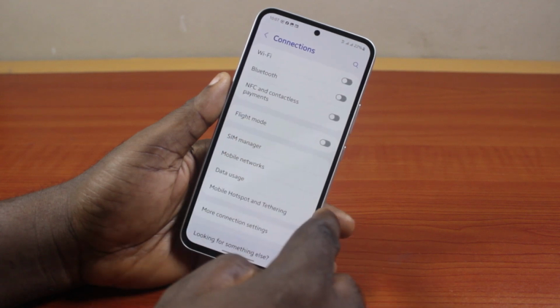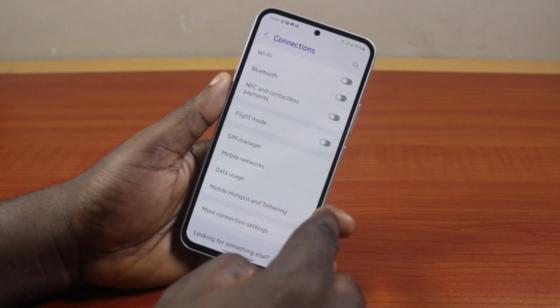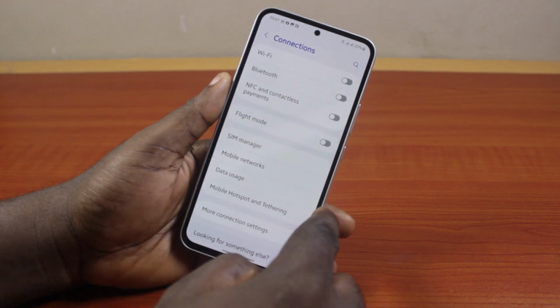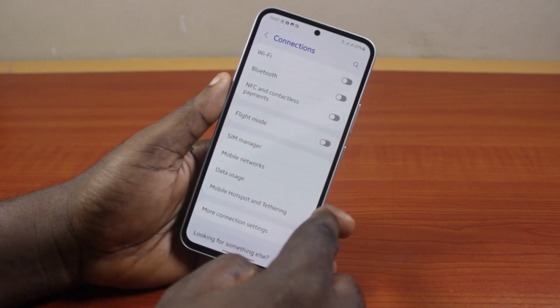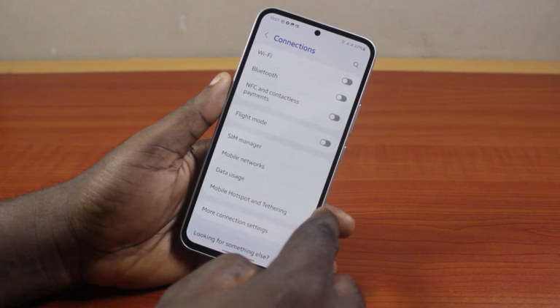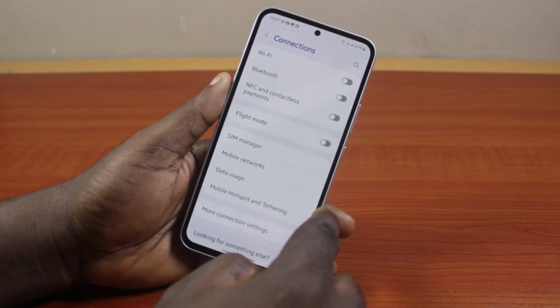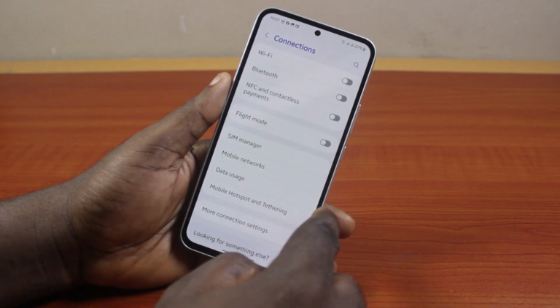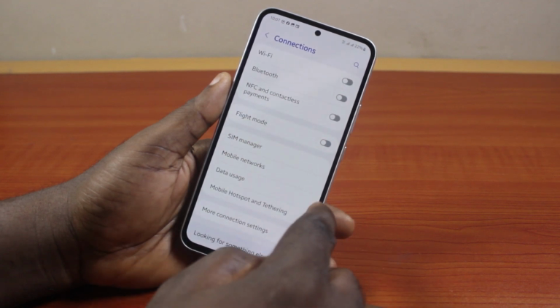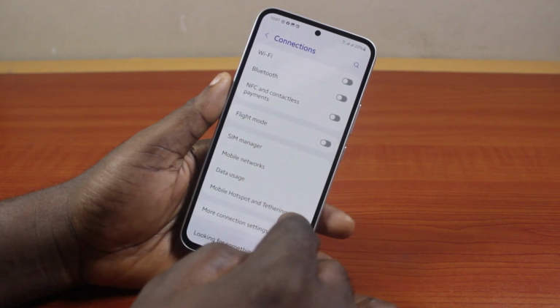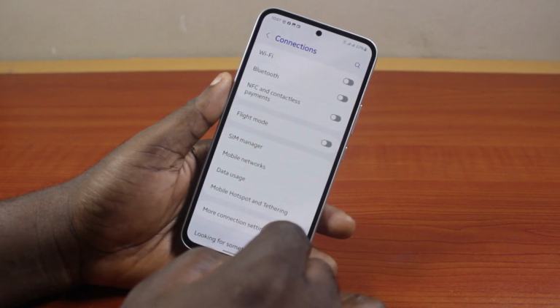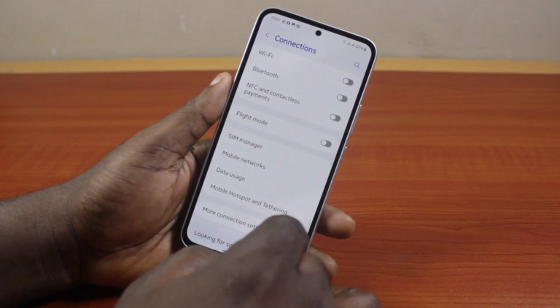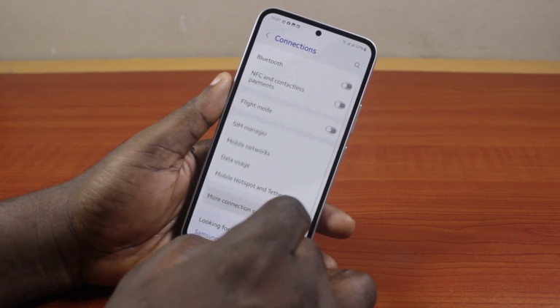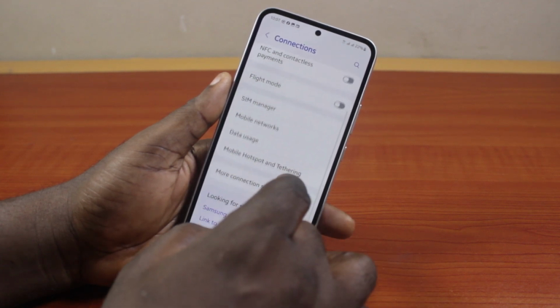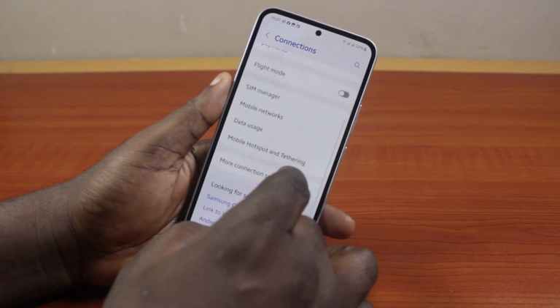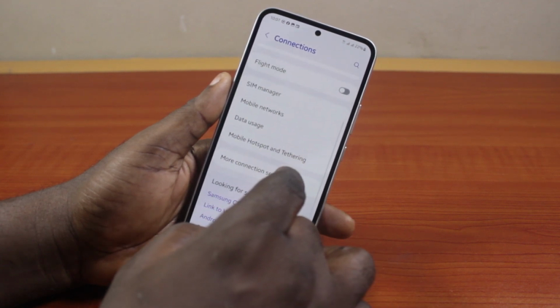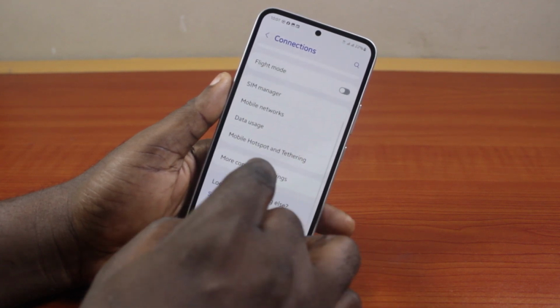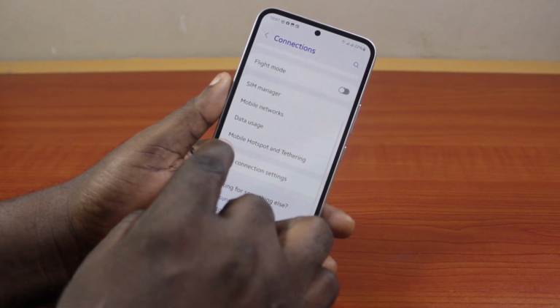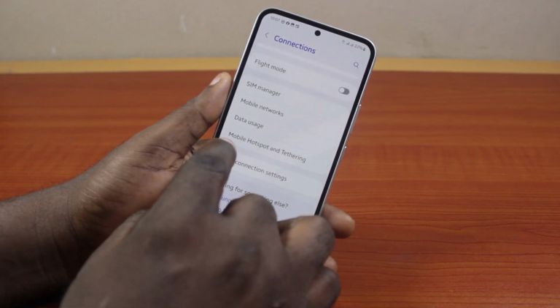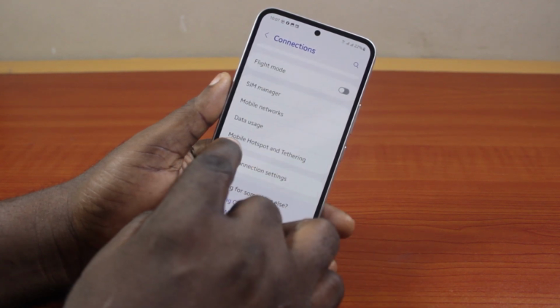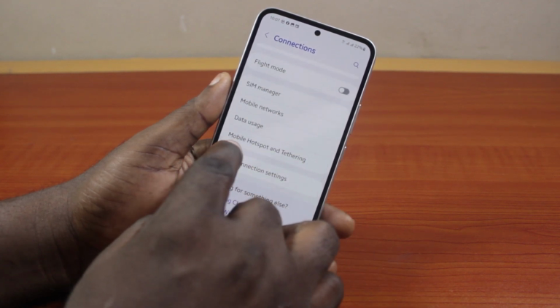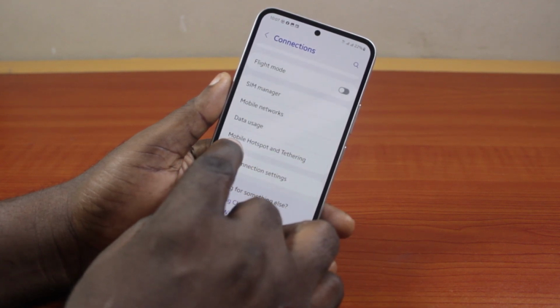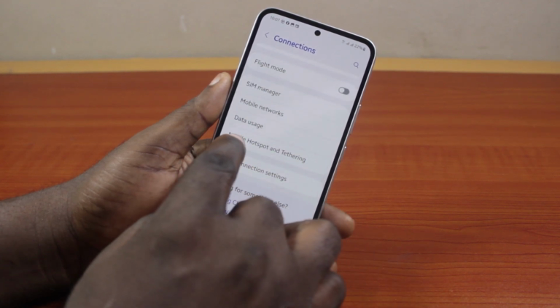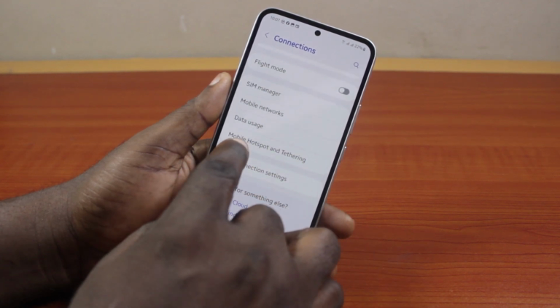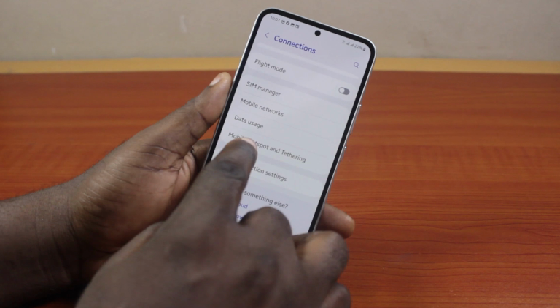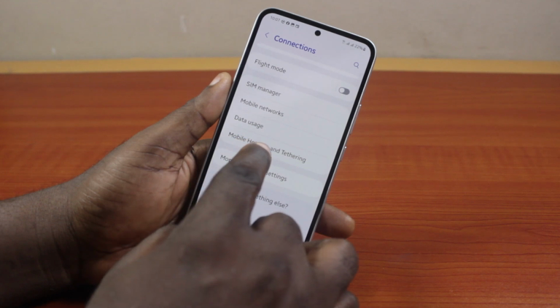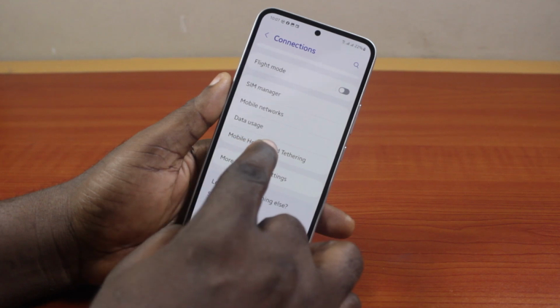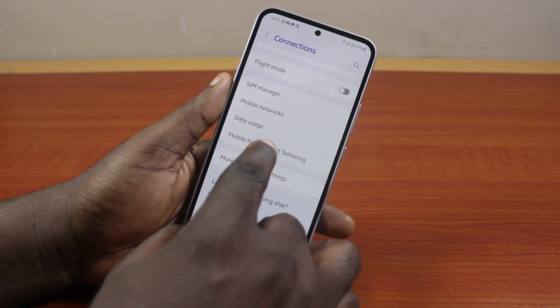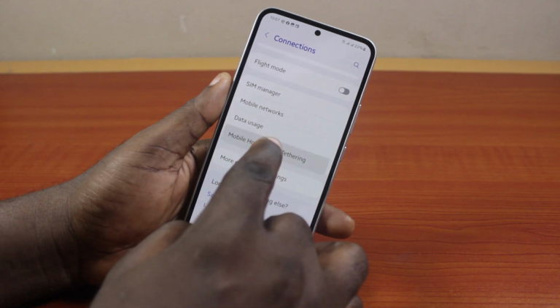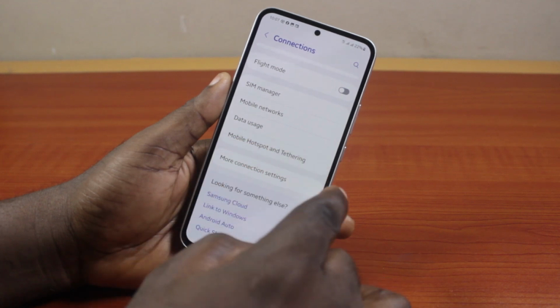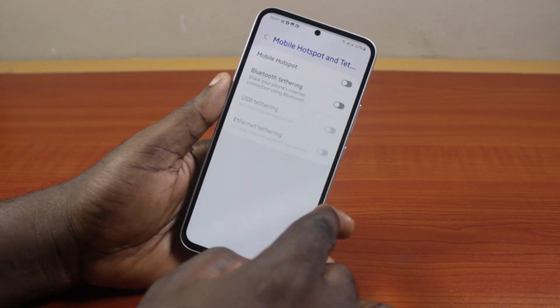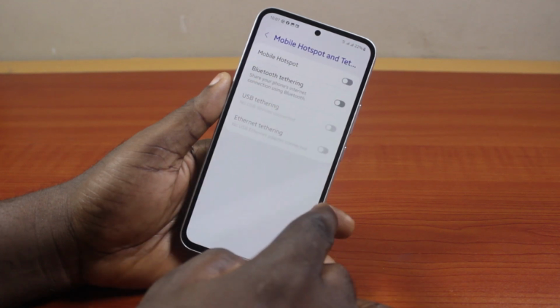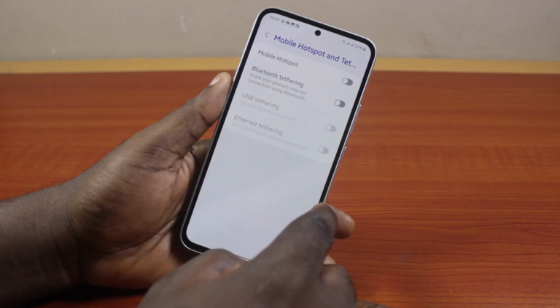Now once you've selected Connections, you want to scroll down. Once you get to Mobile Hotspot and Tethering, then click on that.